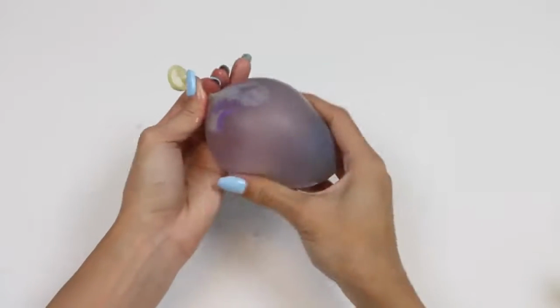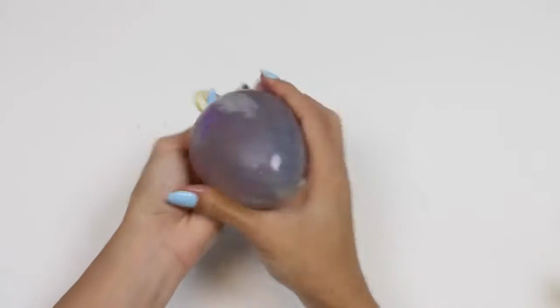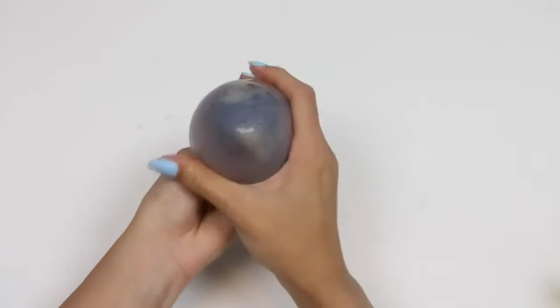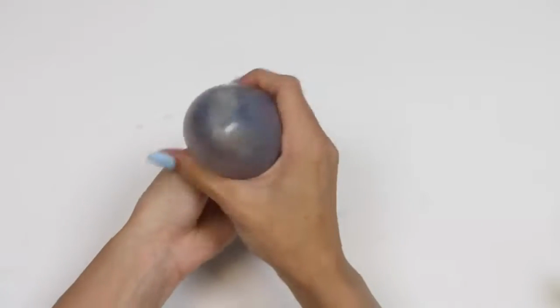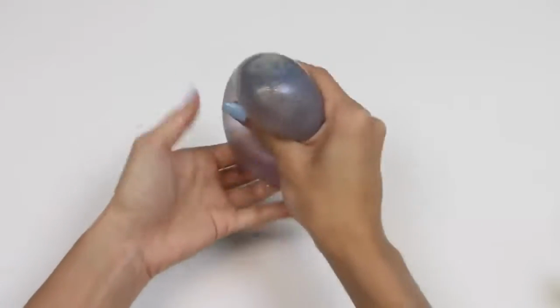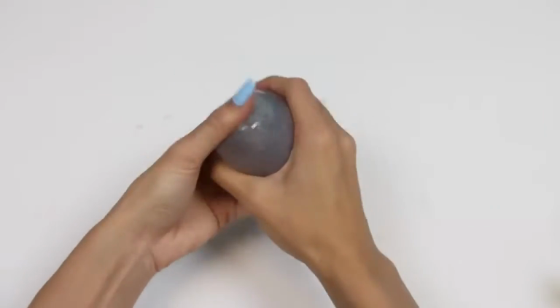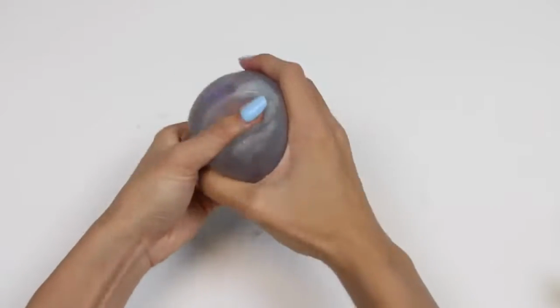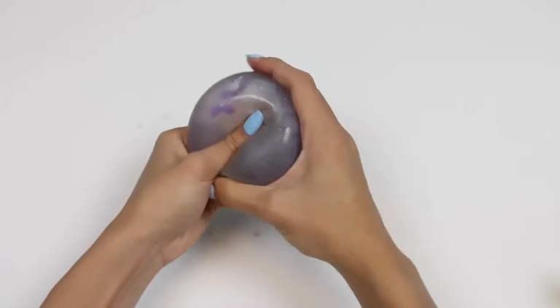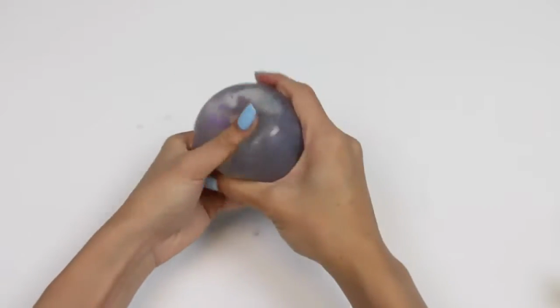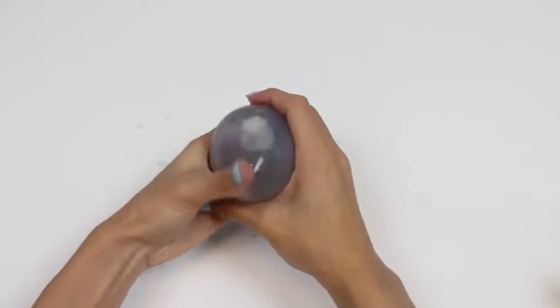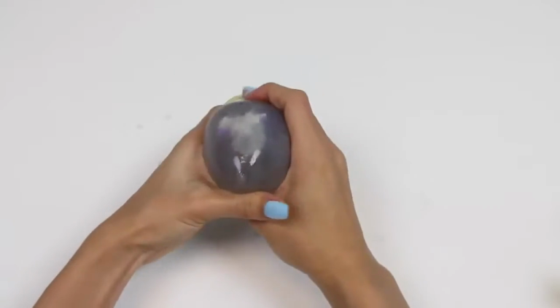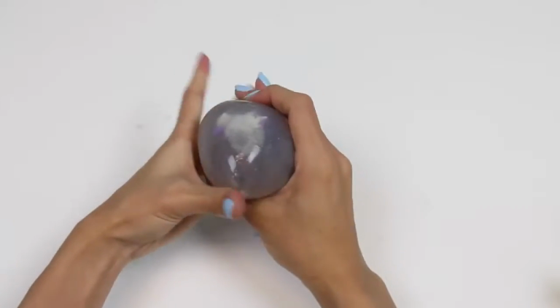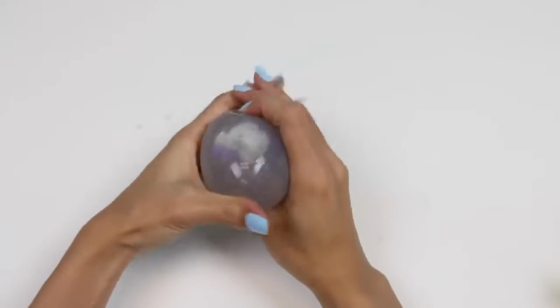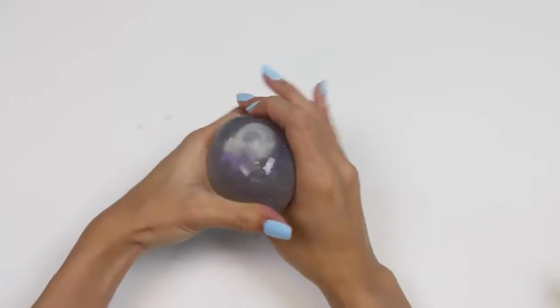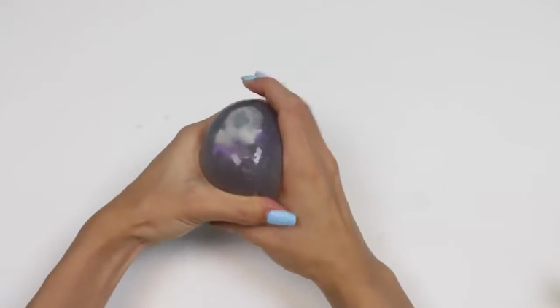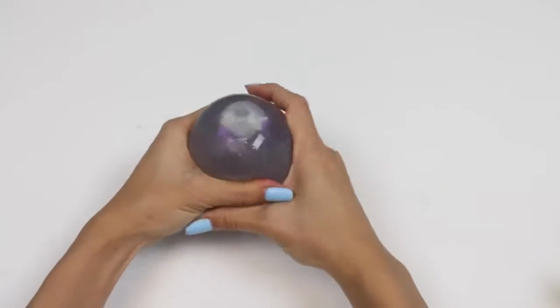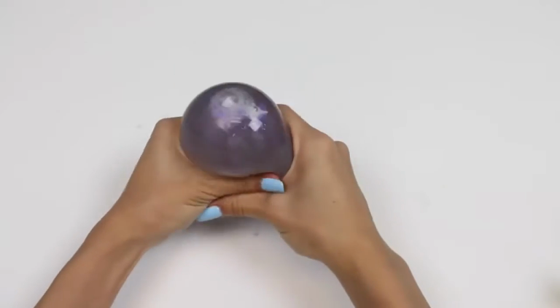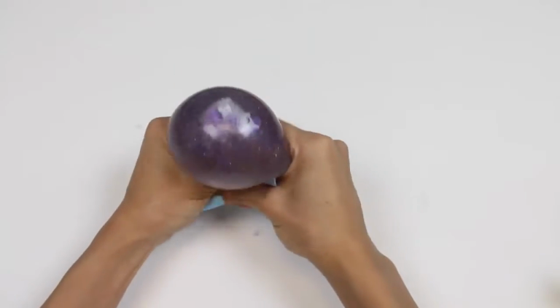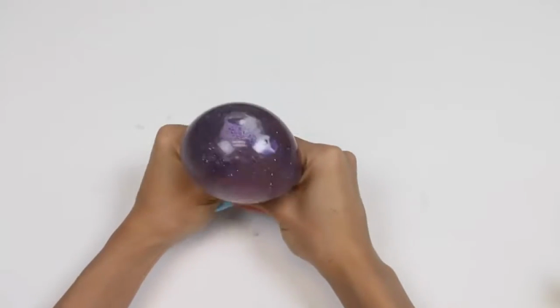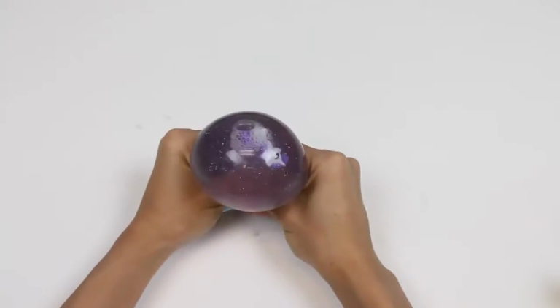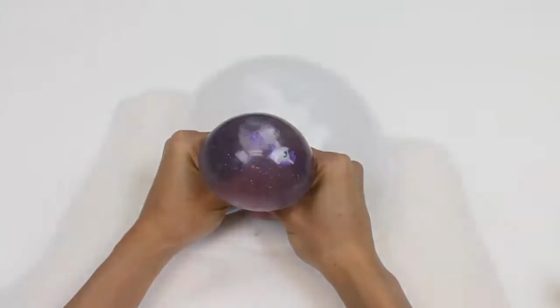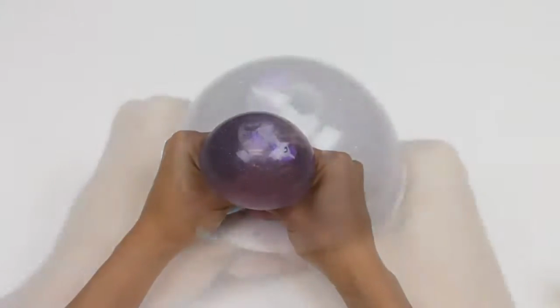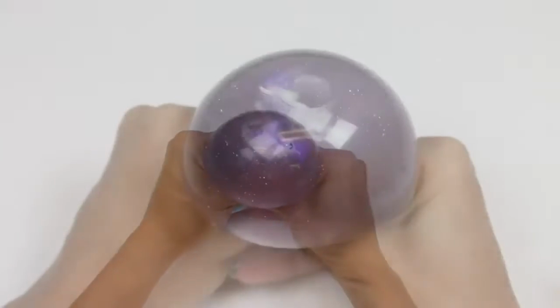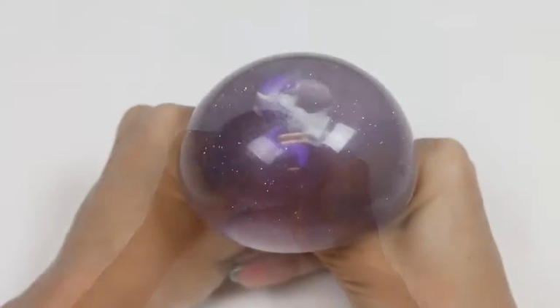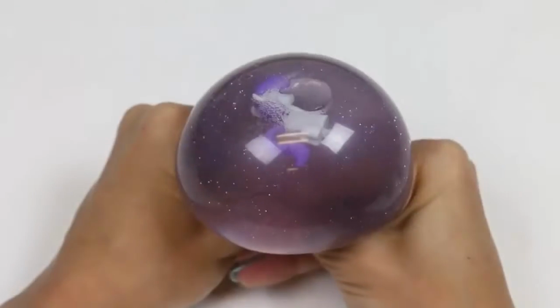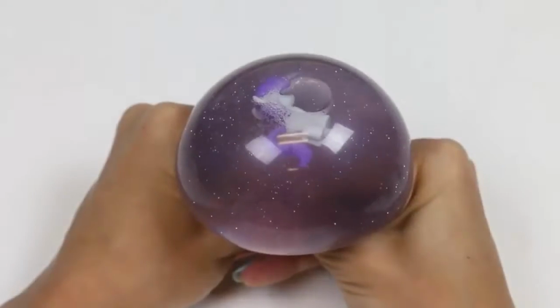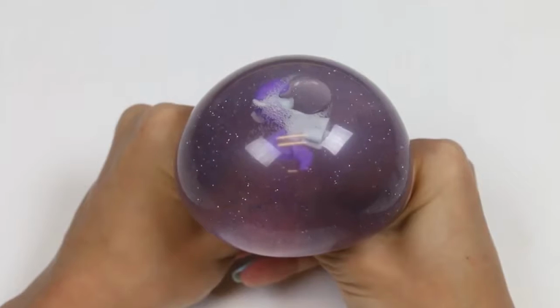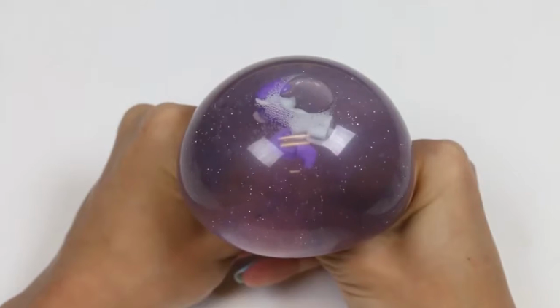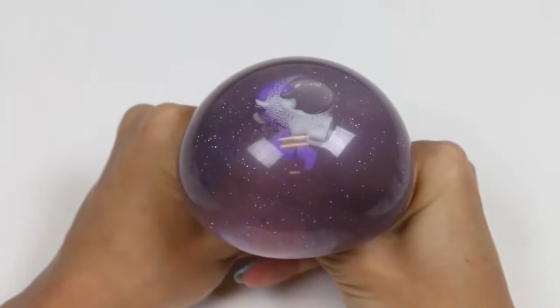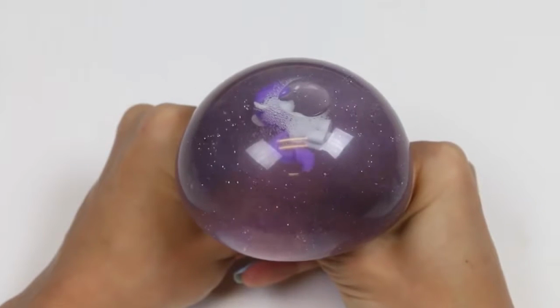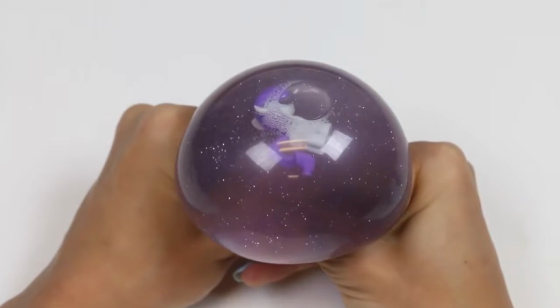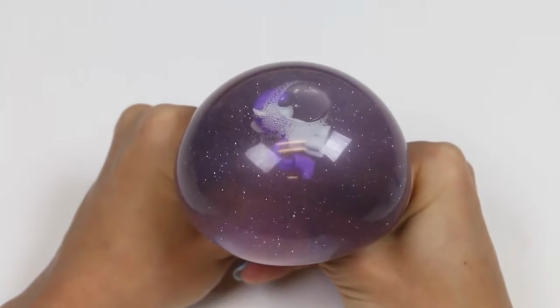And here's our finished Rarity-inspired stress ball! I'm loving how it turned out!